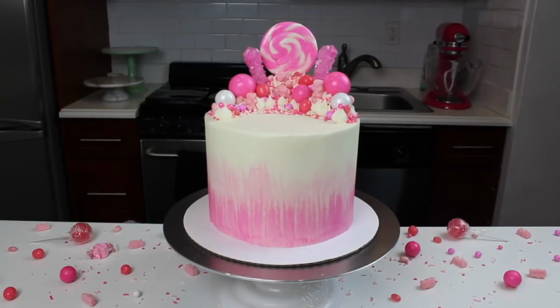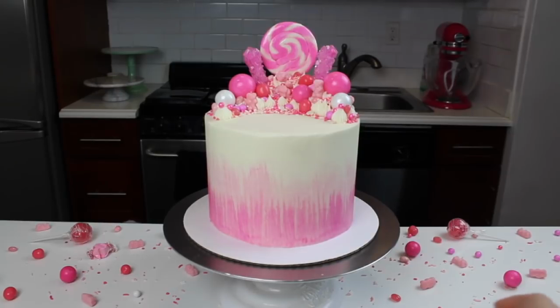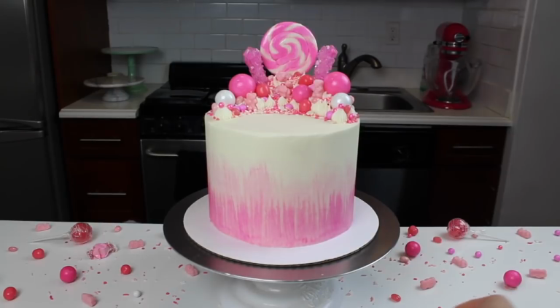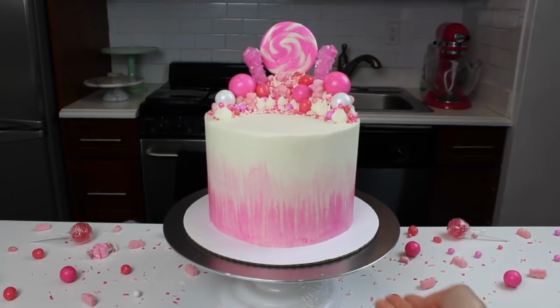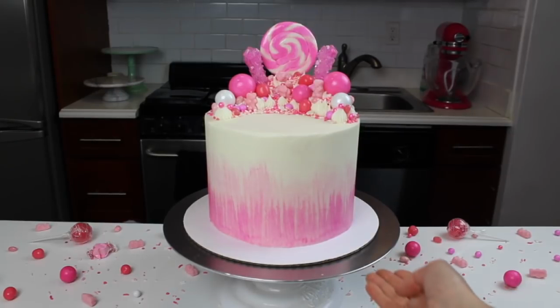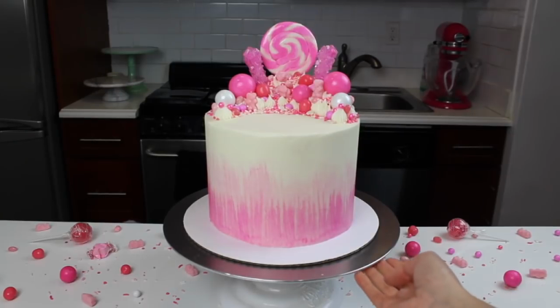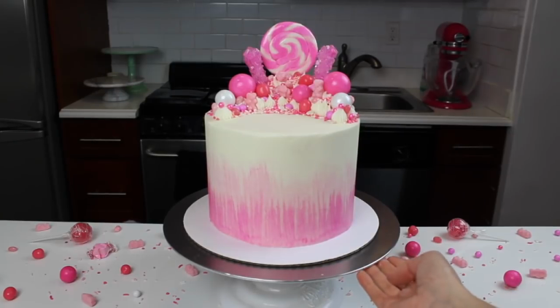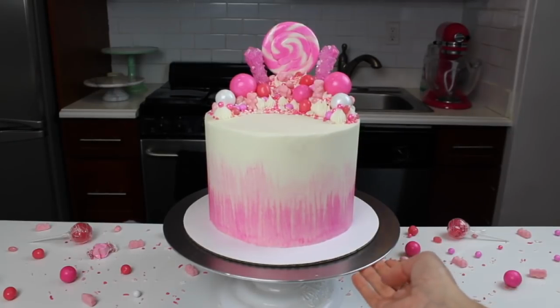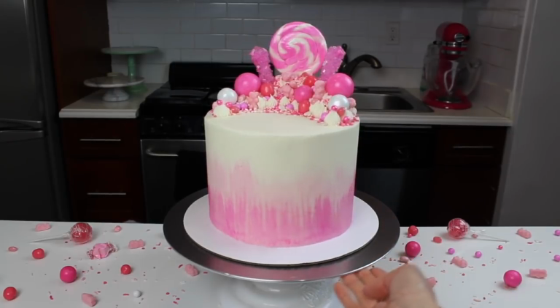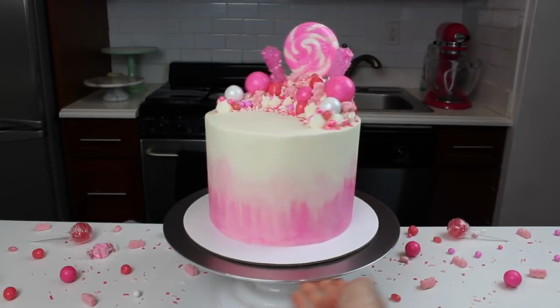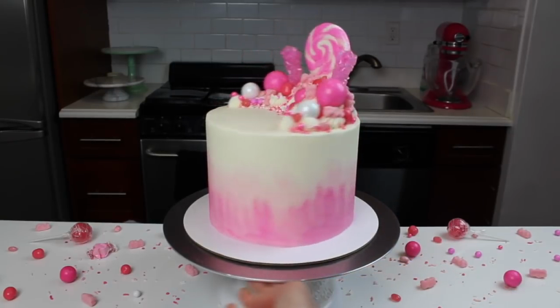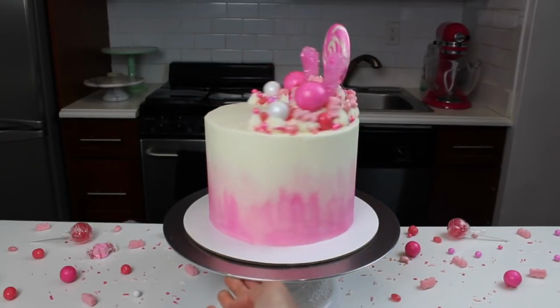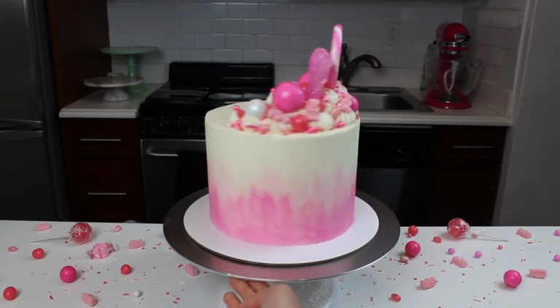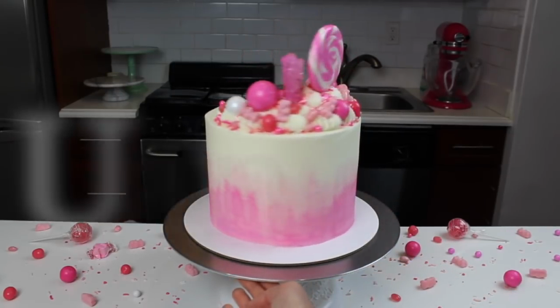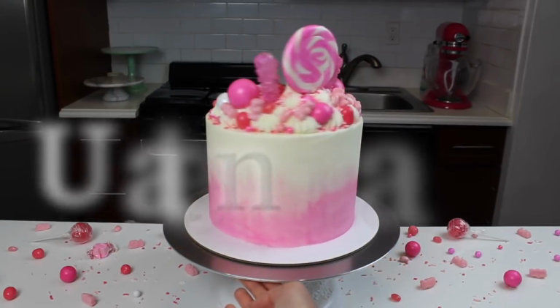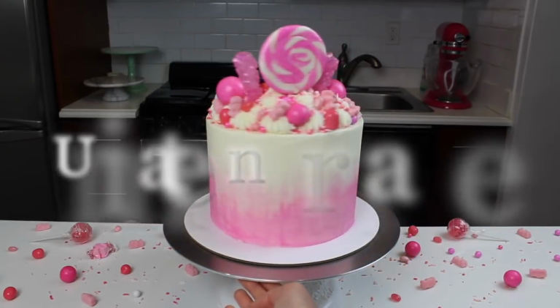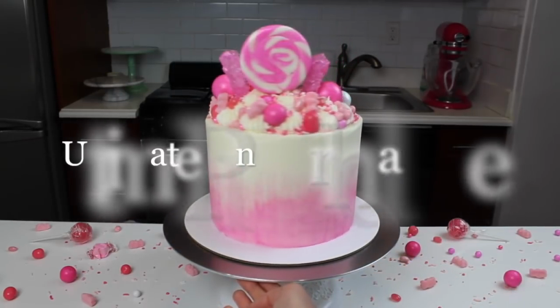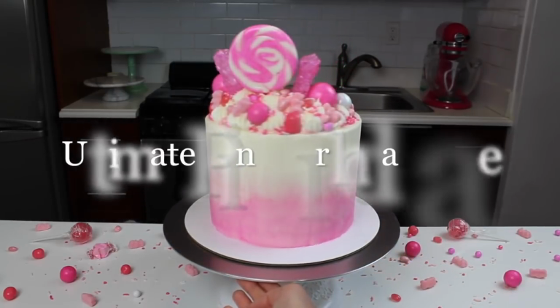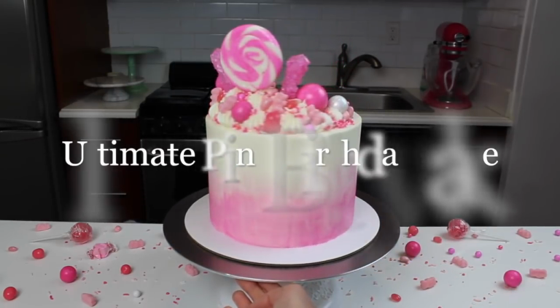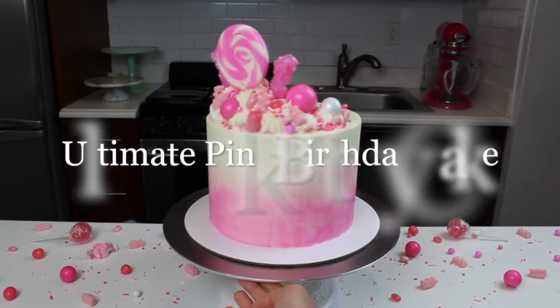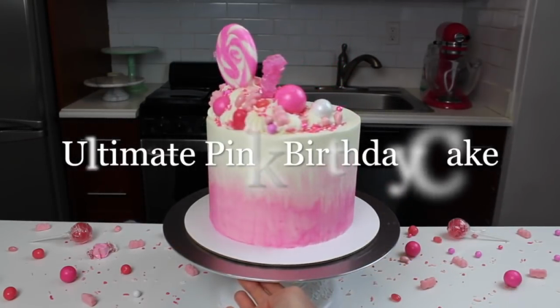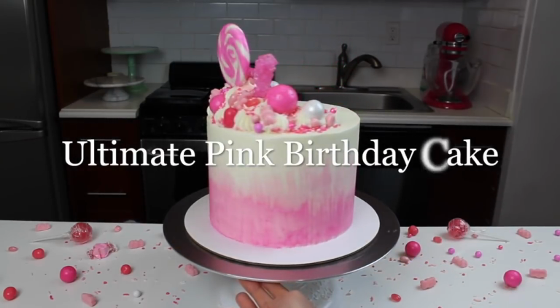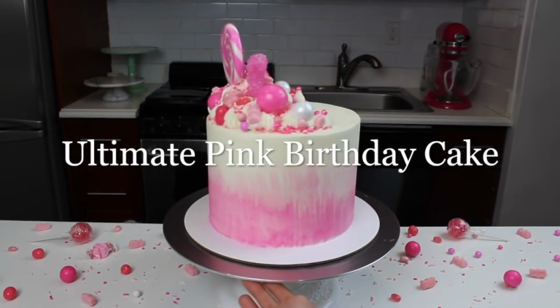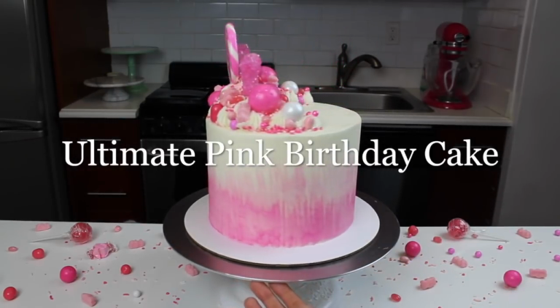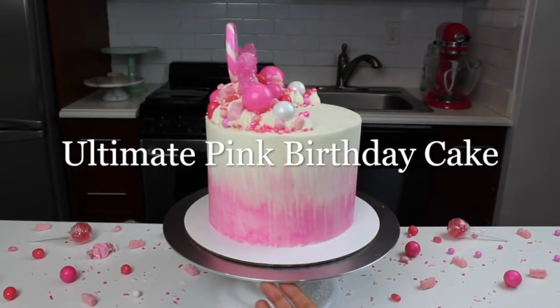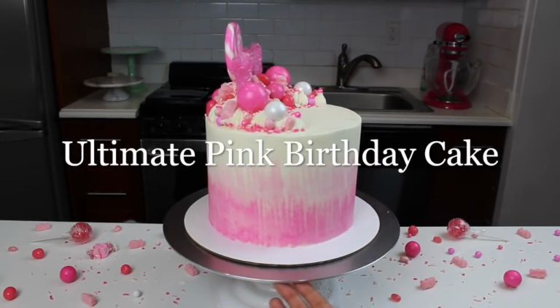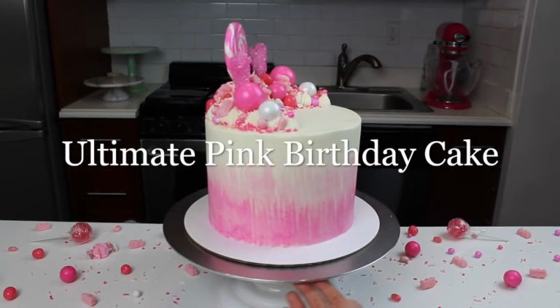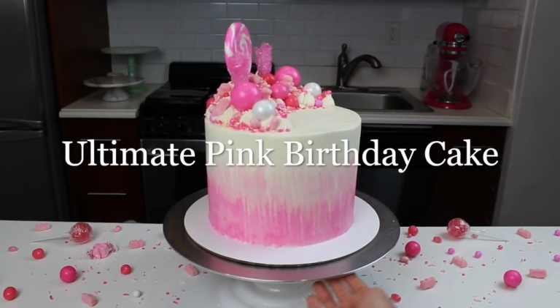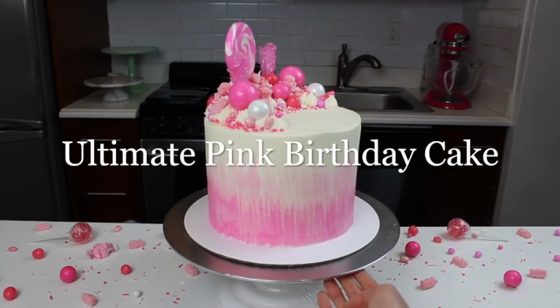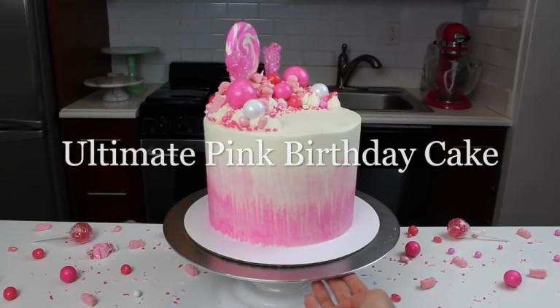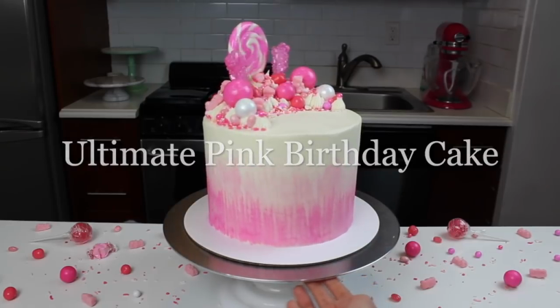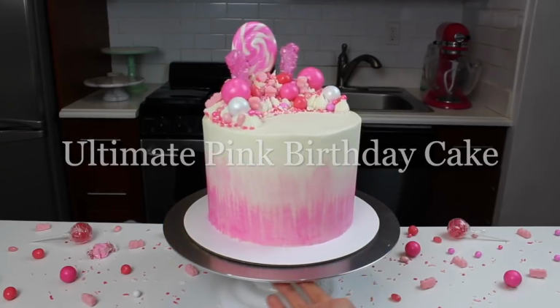Welcome back to the Chelsweets kitchen. Today we are making the best ever pink birthday cake.